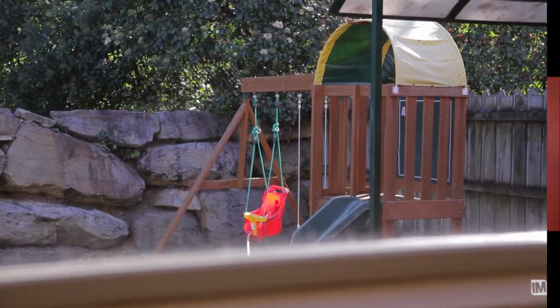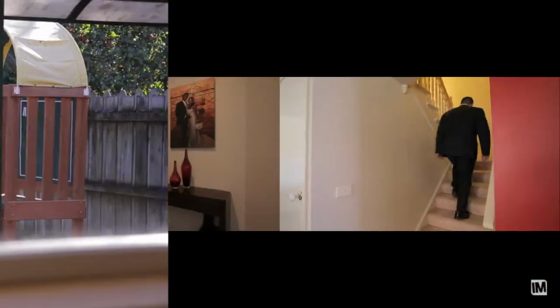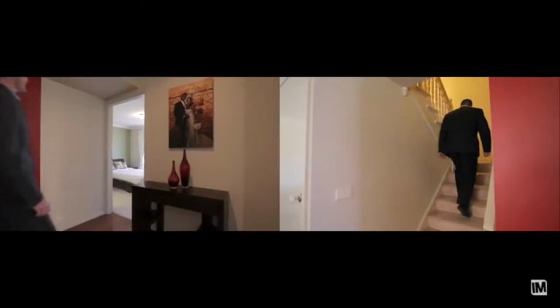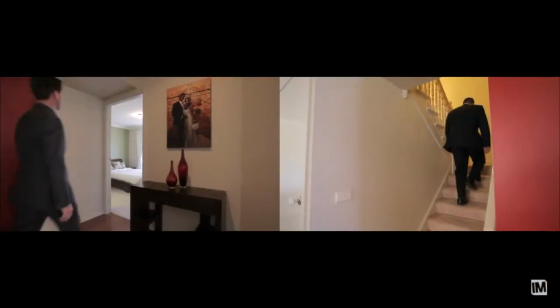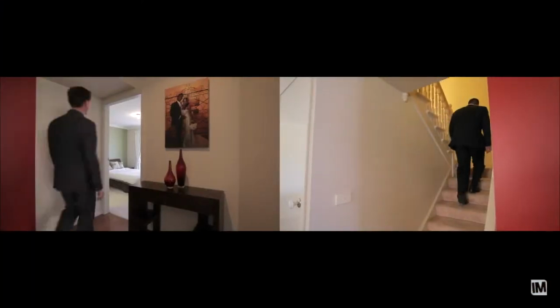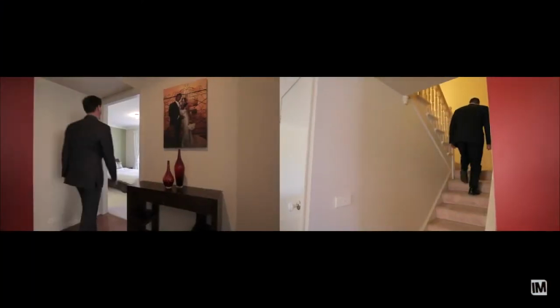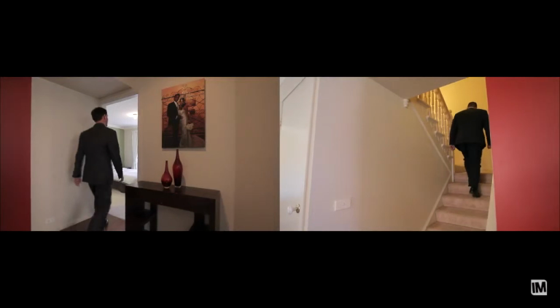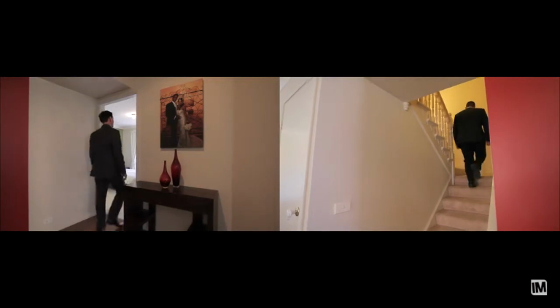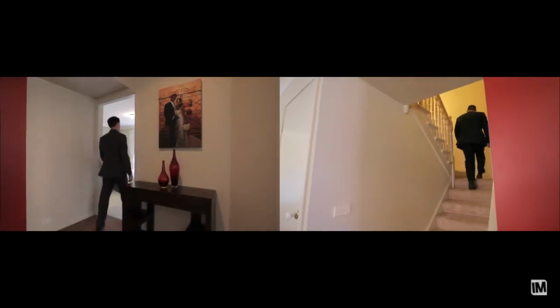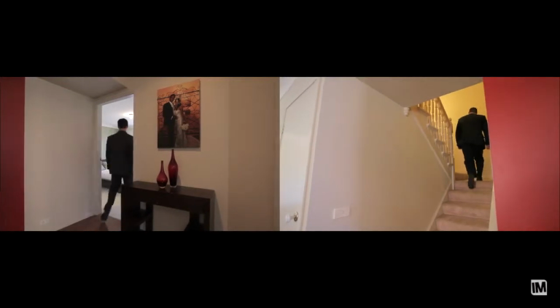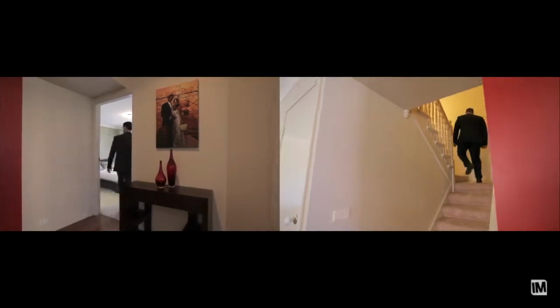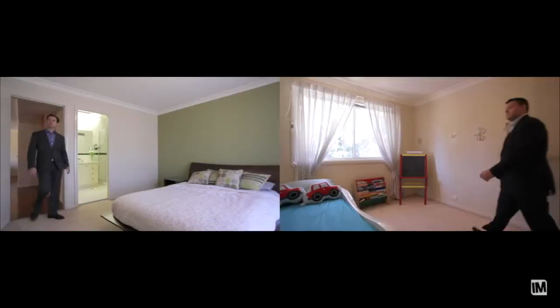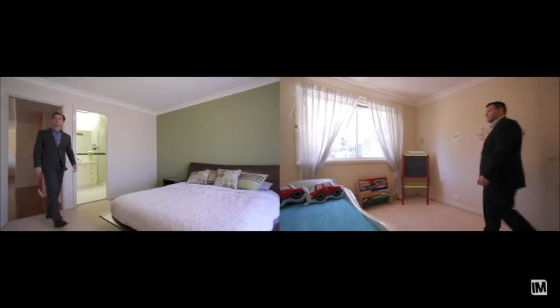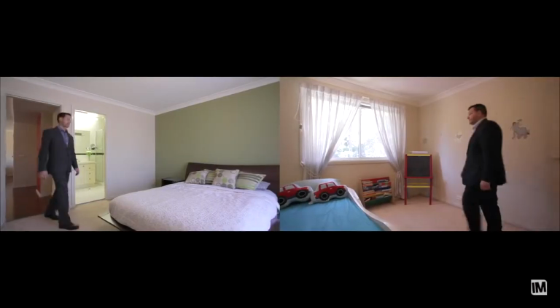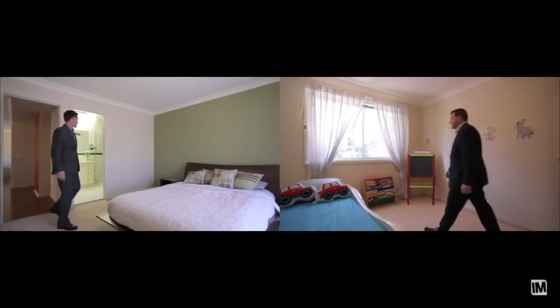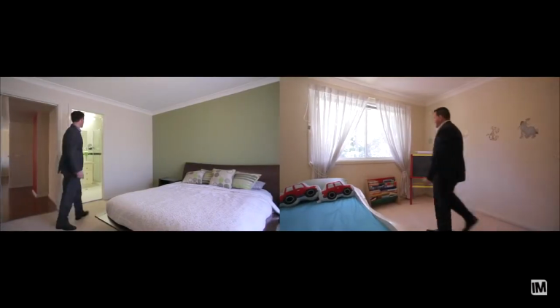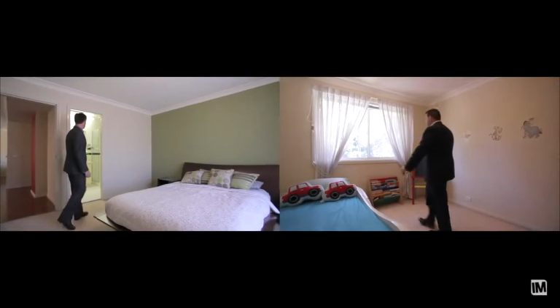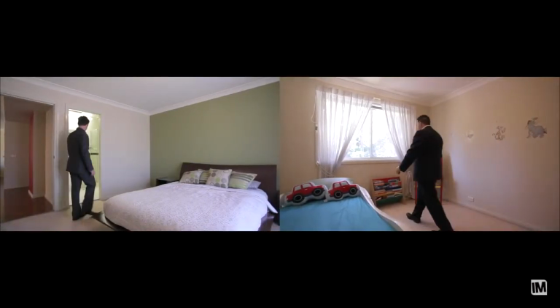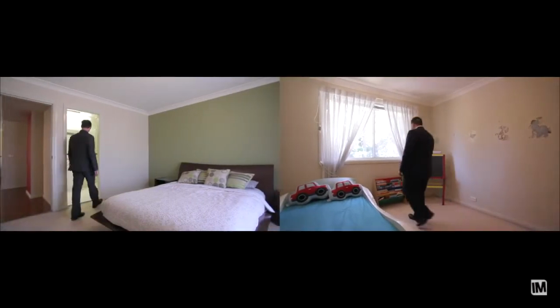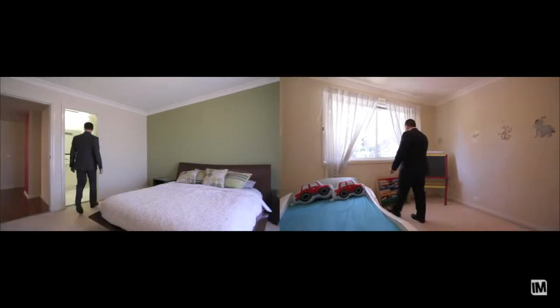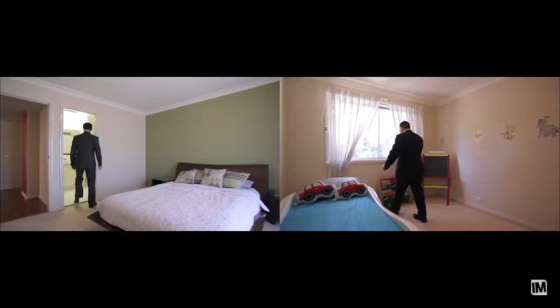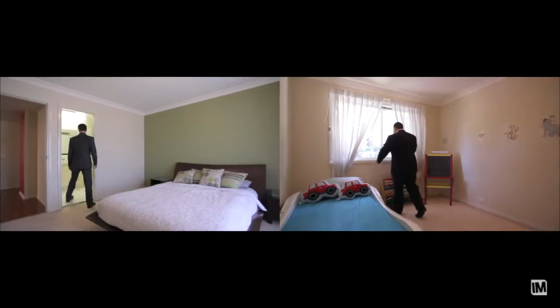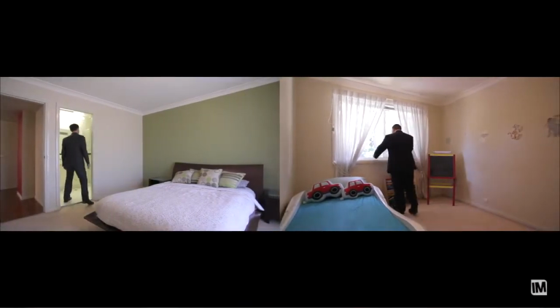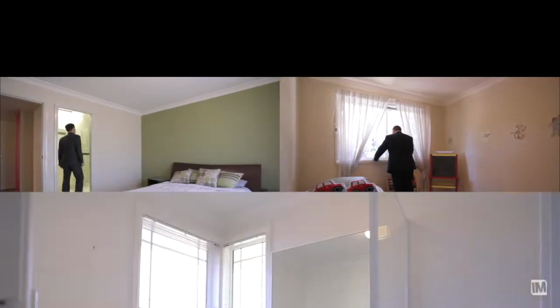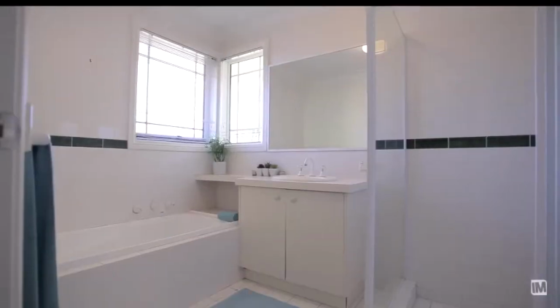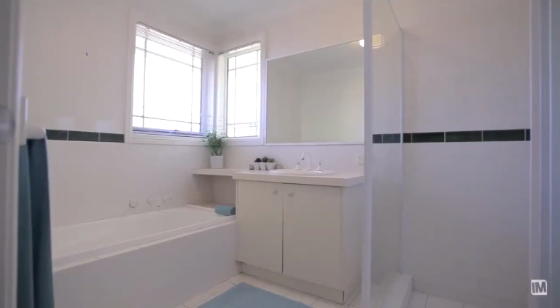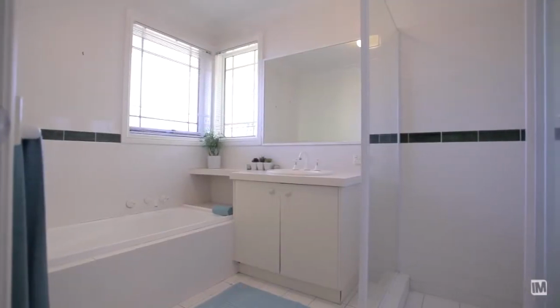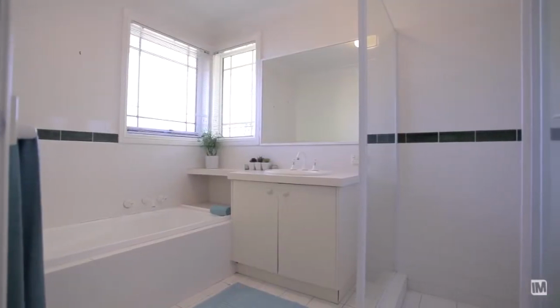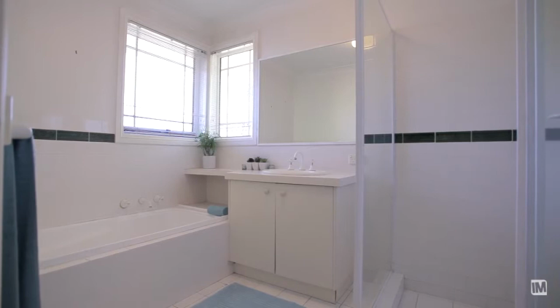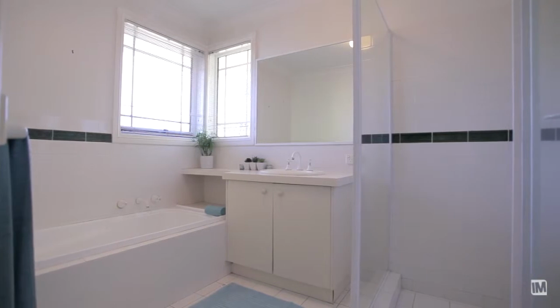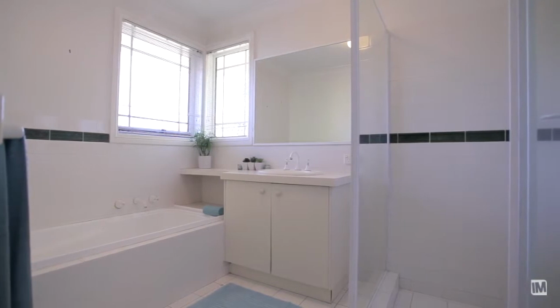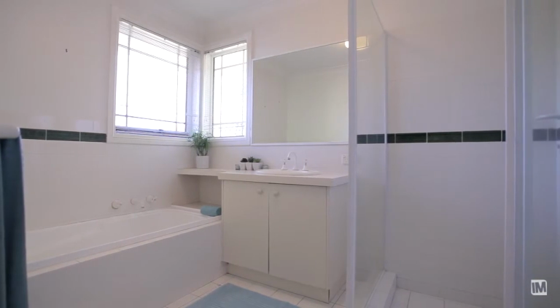The main bedroom is on the ground floor with an ensuite and plenty of wardrobes. Upstairs you've got two bedrooms with a bathroom there as well.